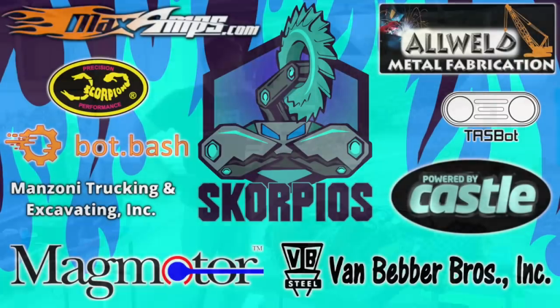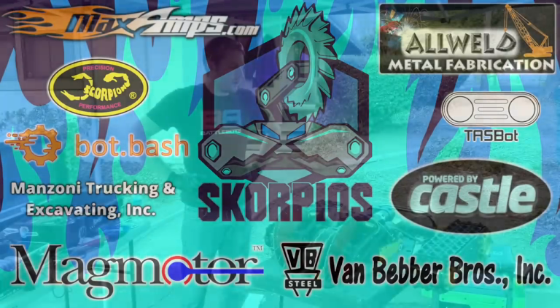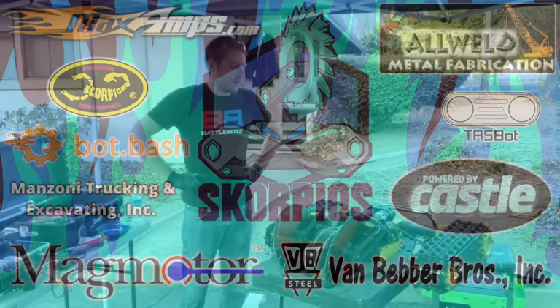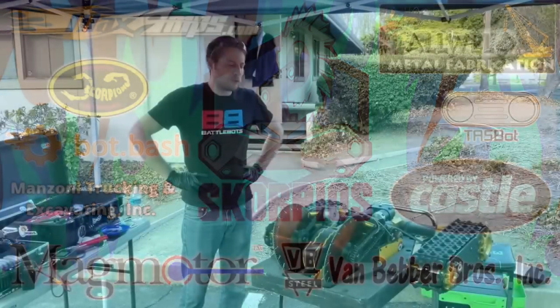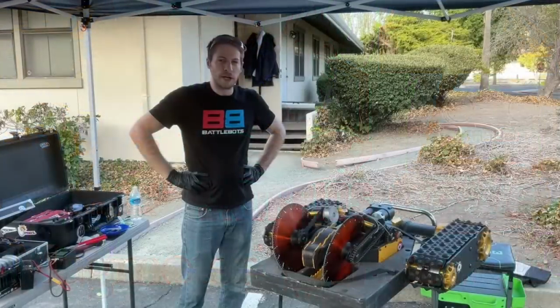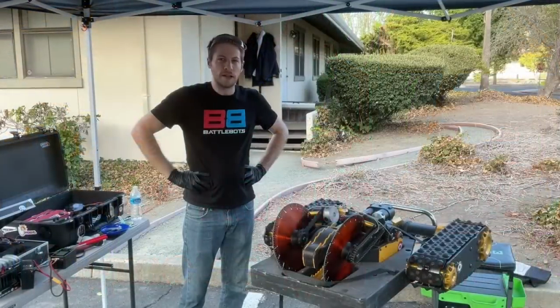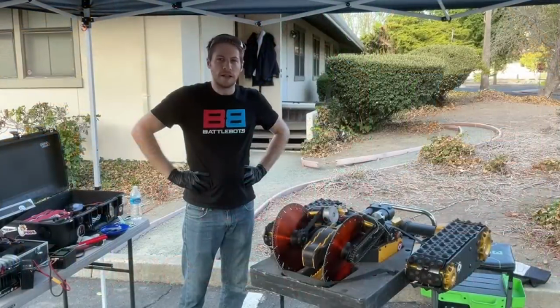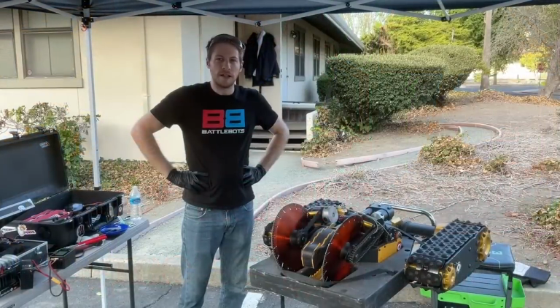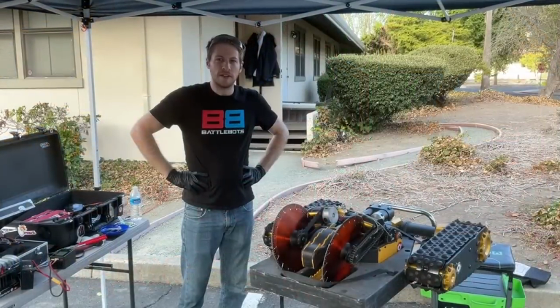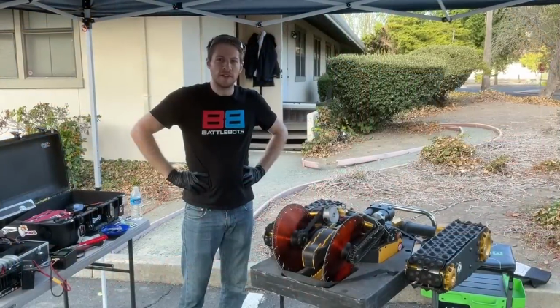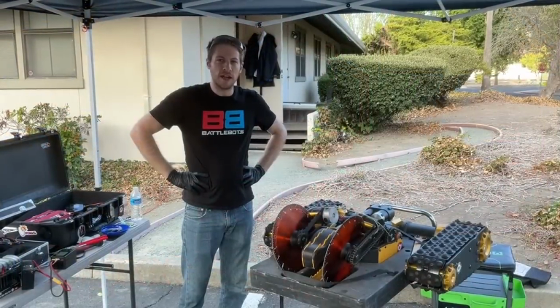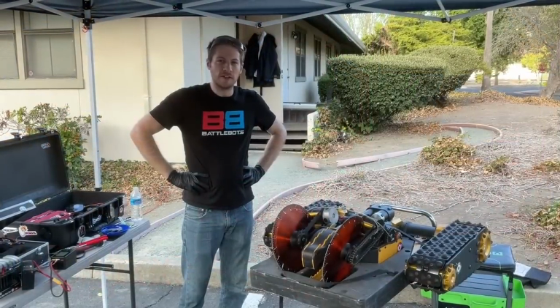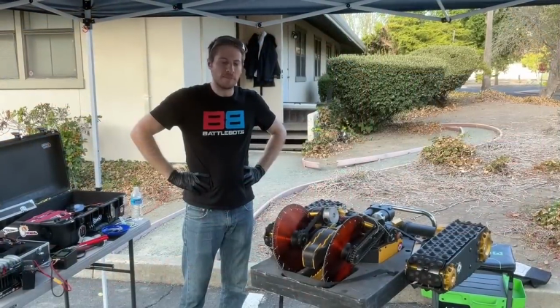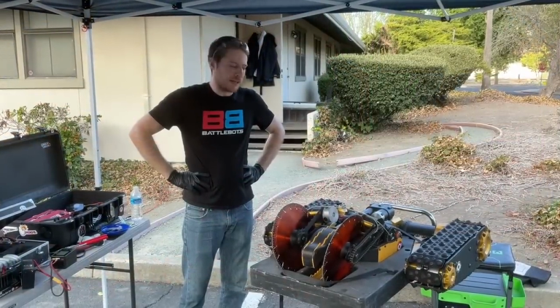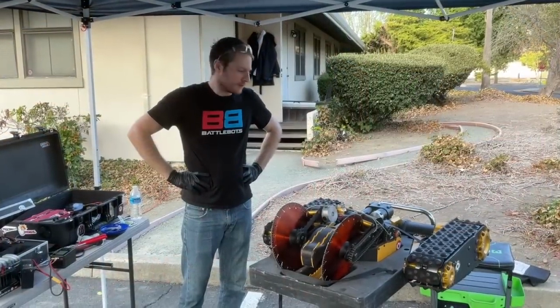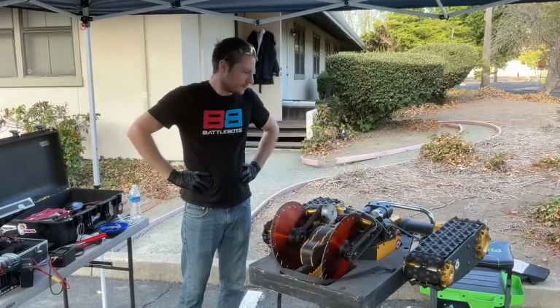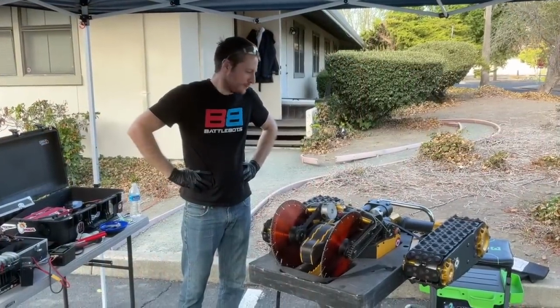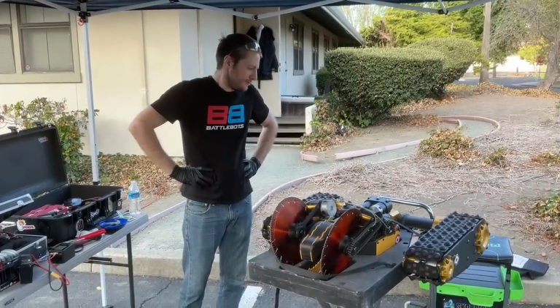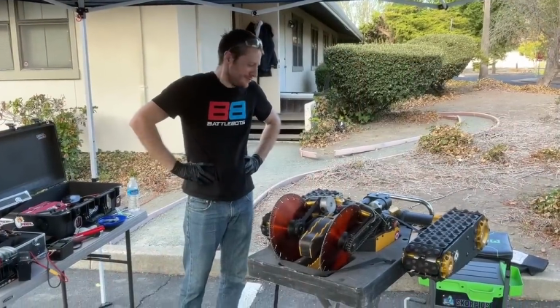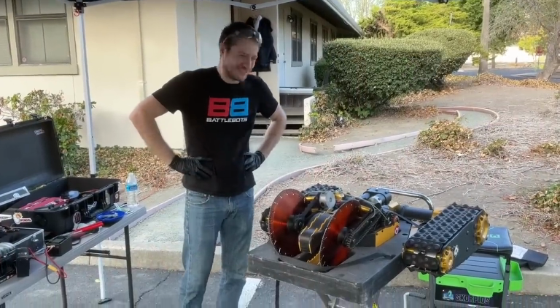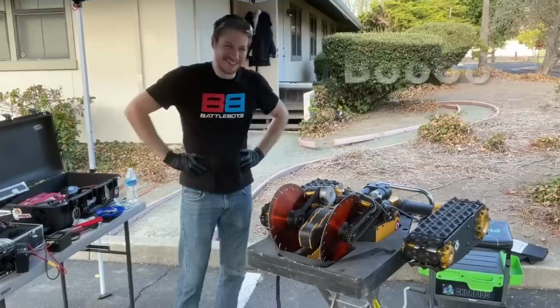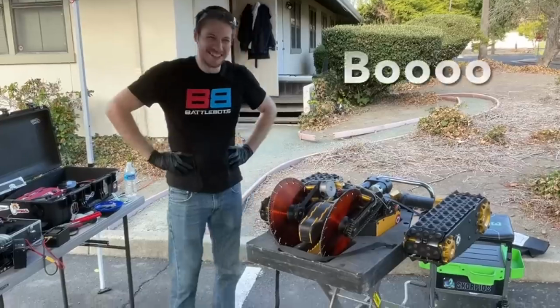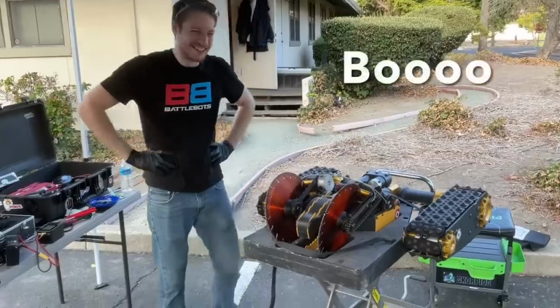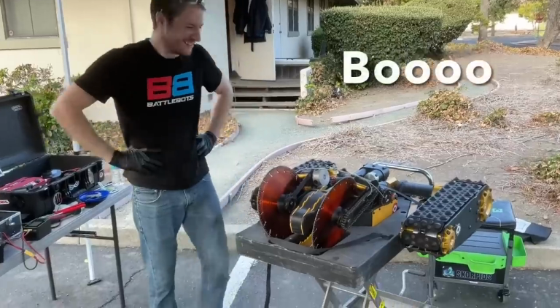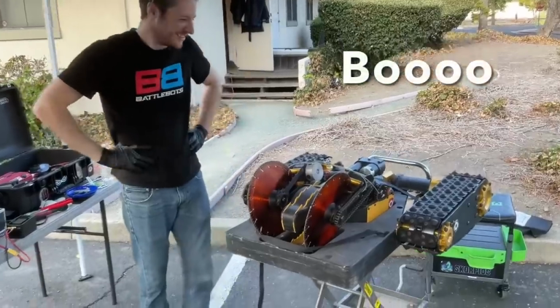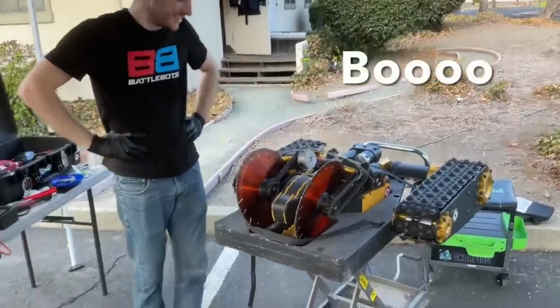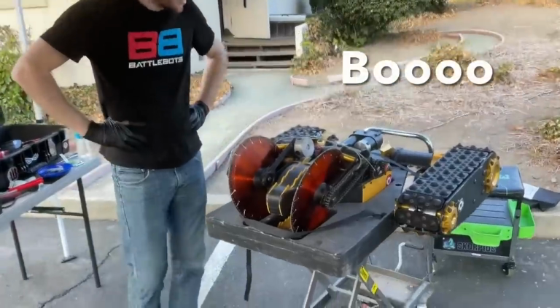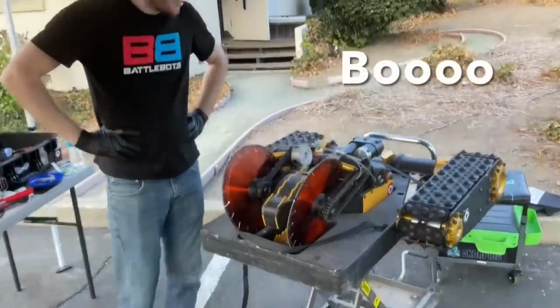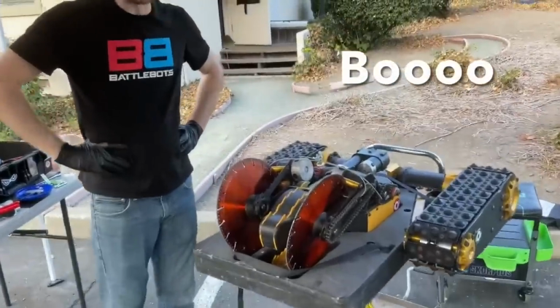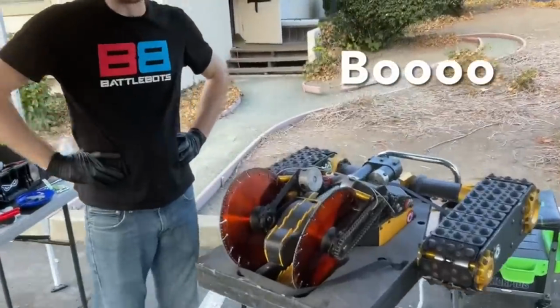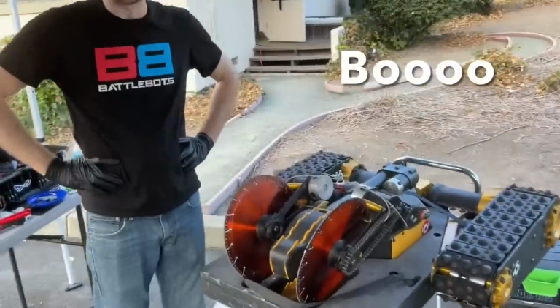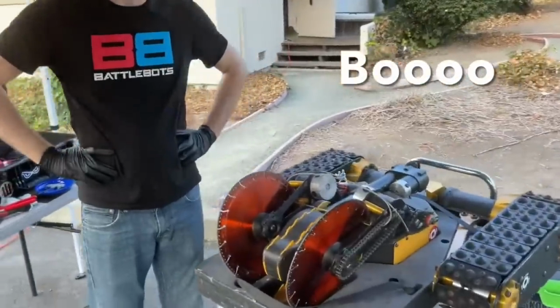Alright, I'm Will Prater, and this is JackBotts. All right, let's do another one.